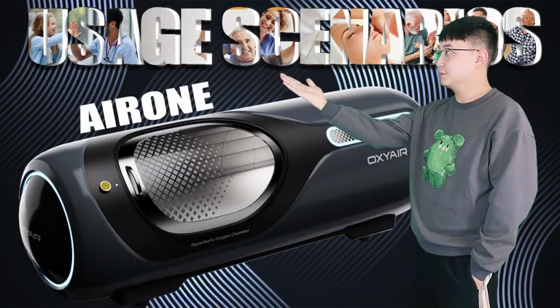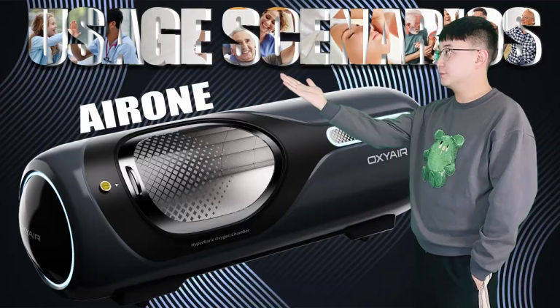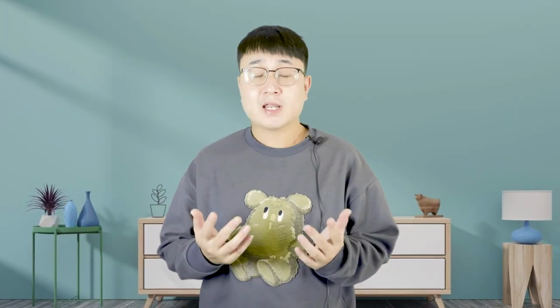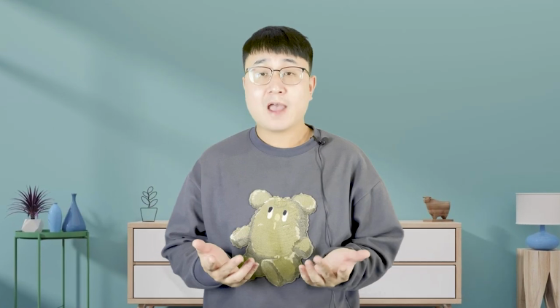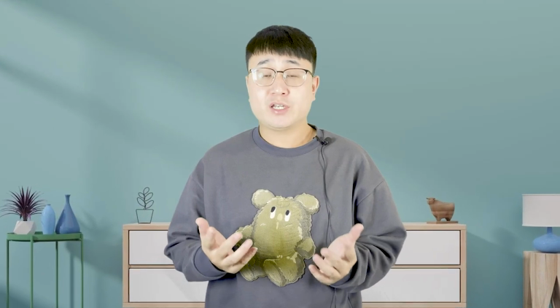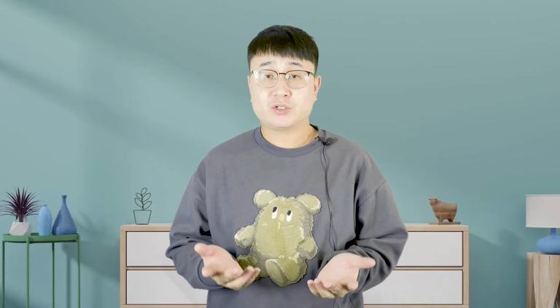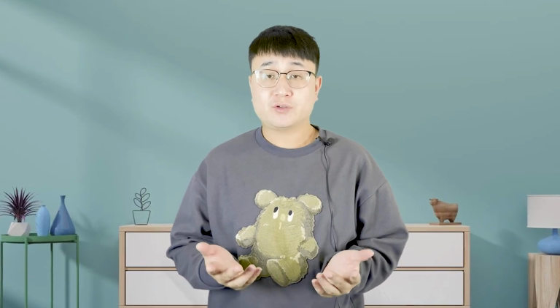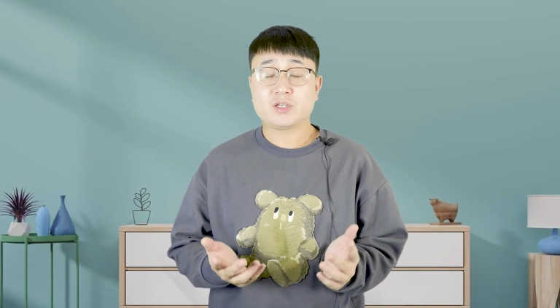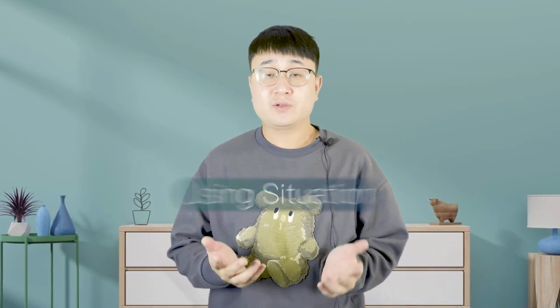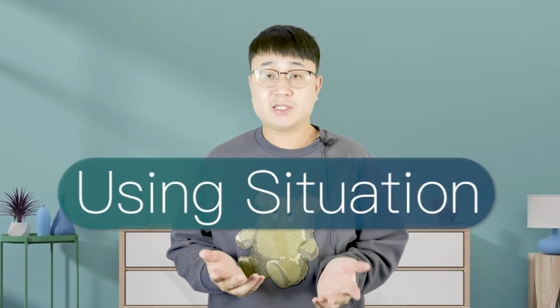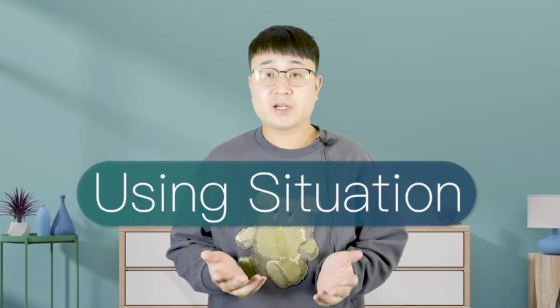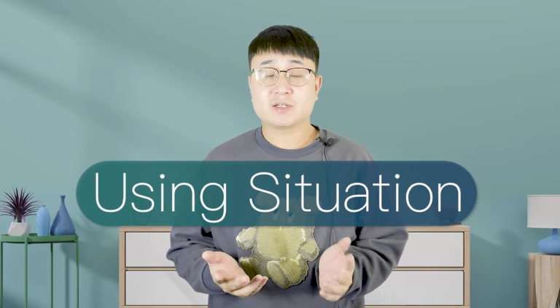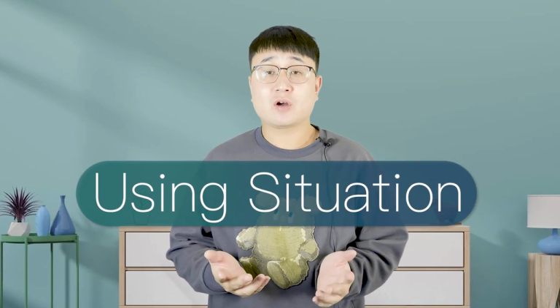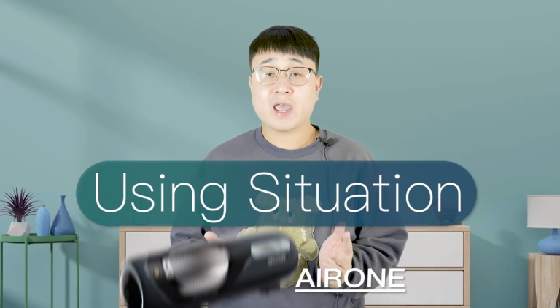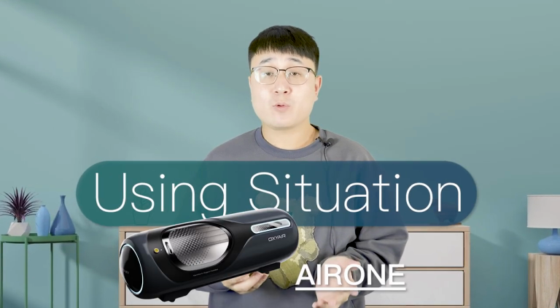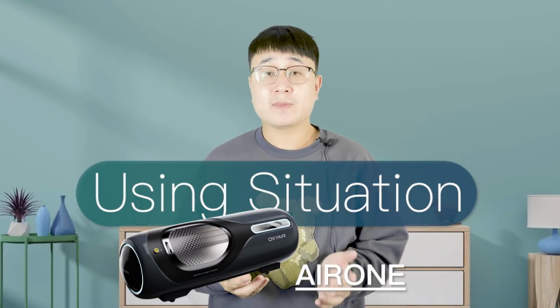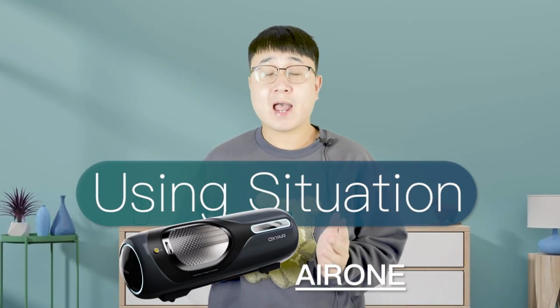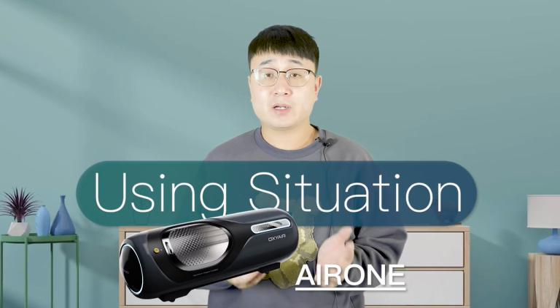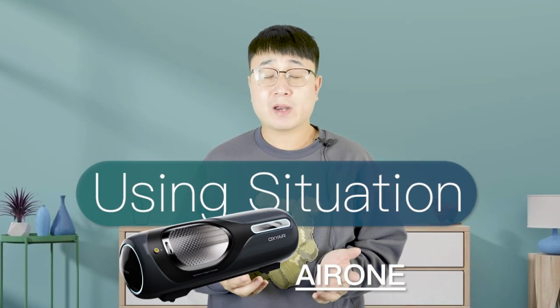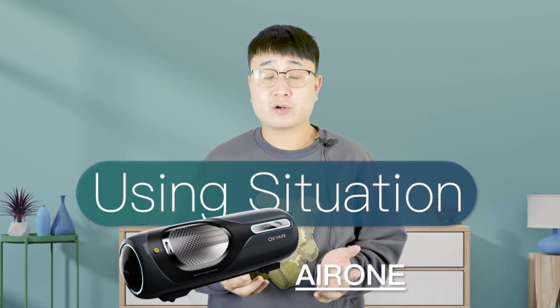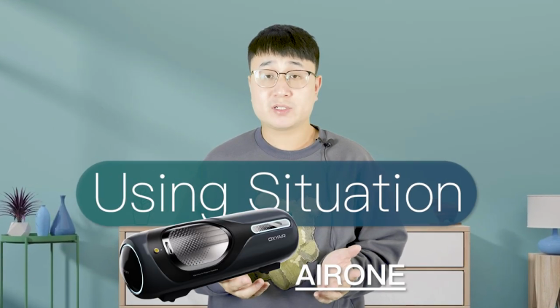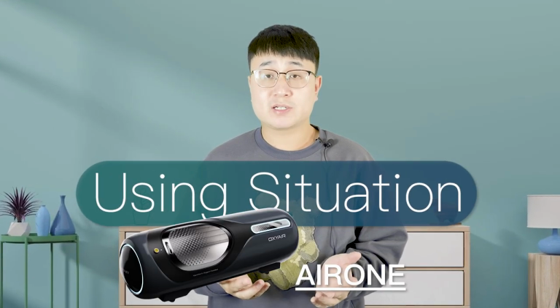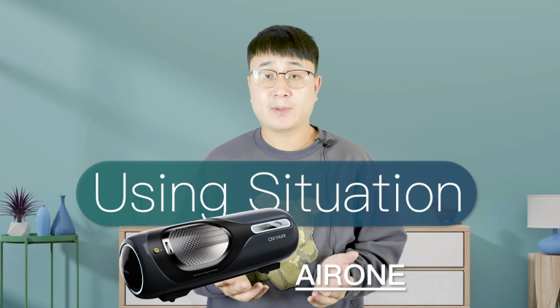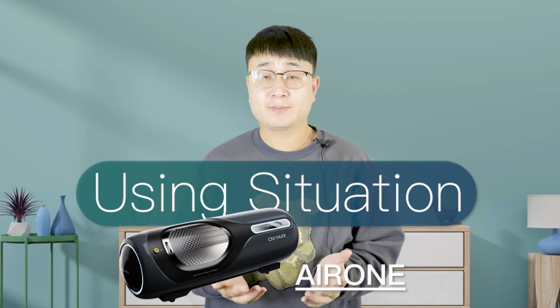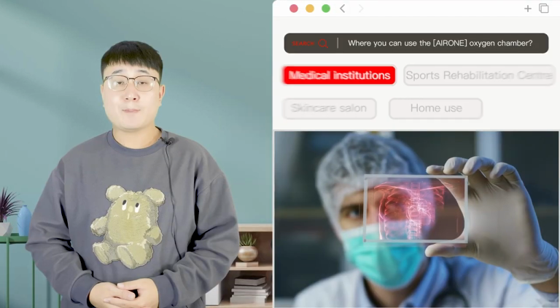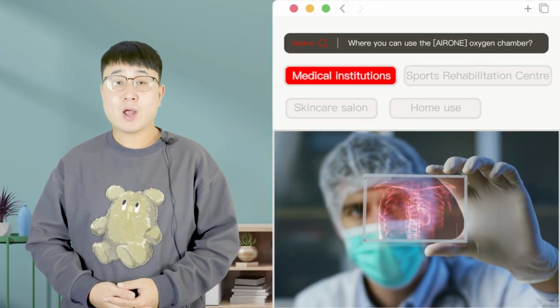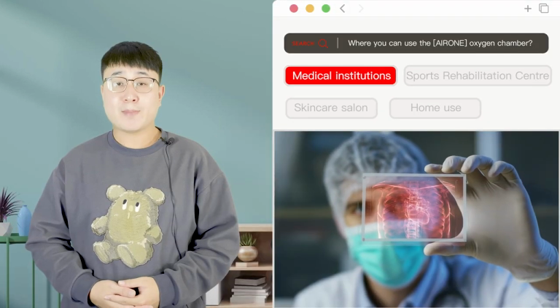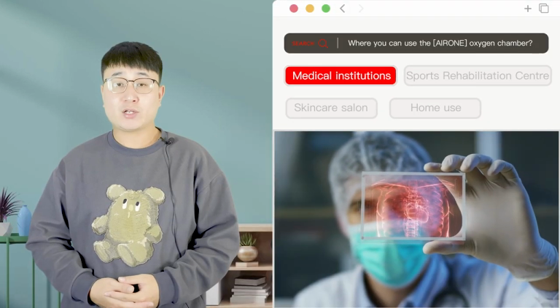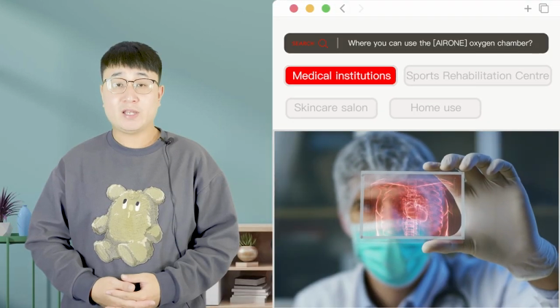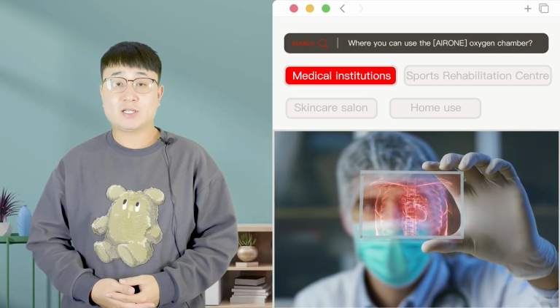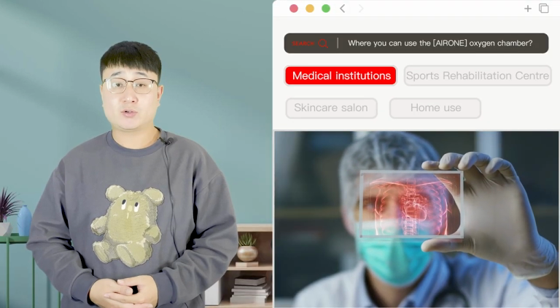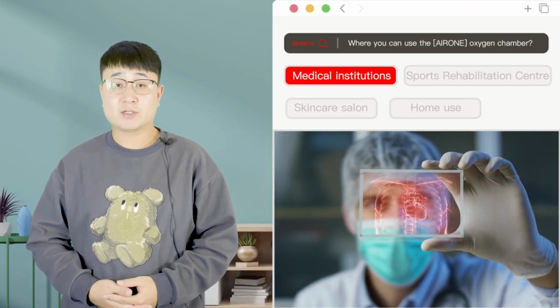Today I will introduce the using situations of AIR-1 Hyperbaric Oxygen Chamber. 1. Medical Institutions.